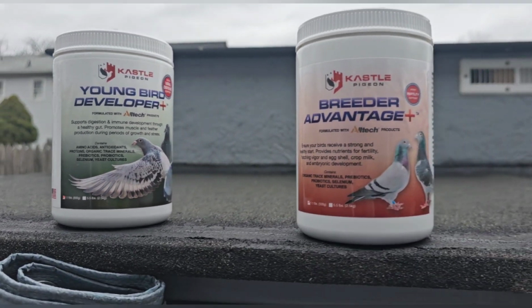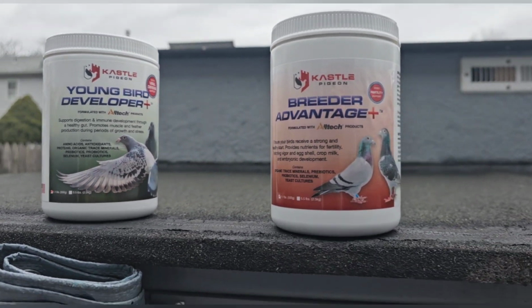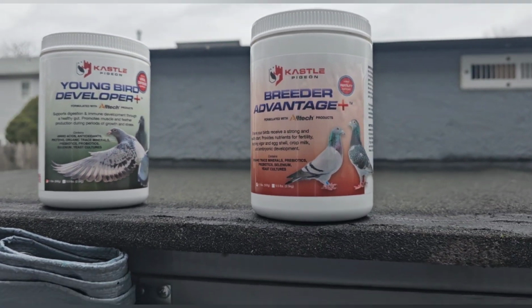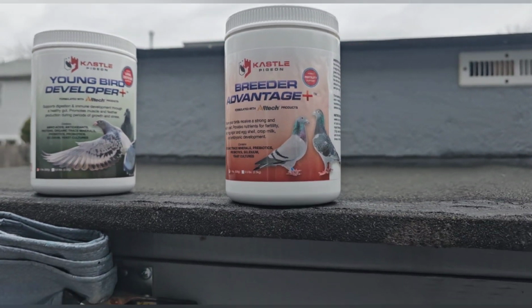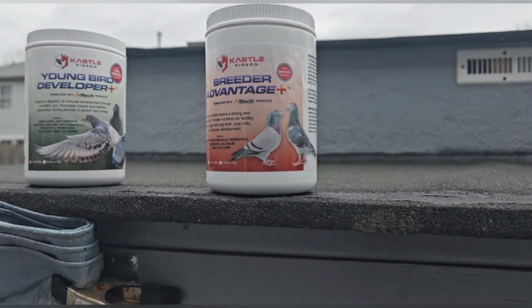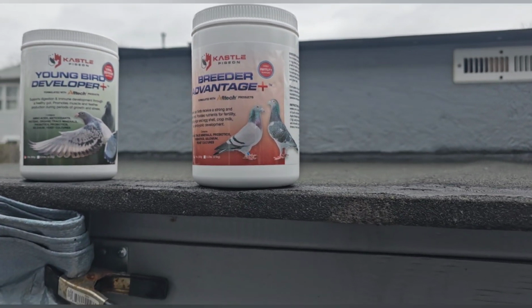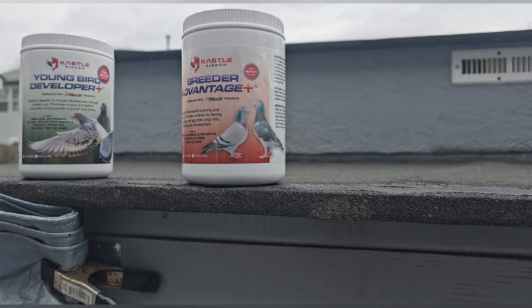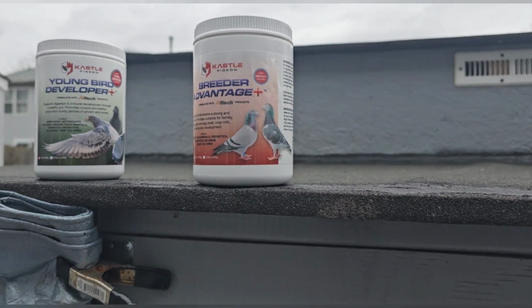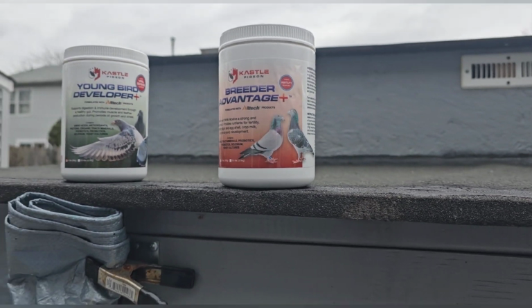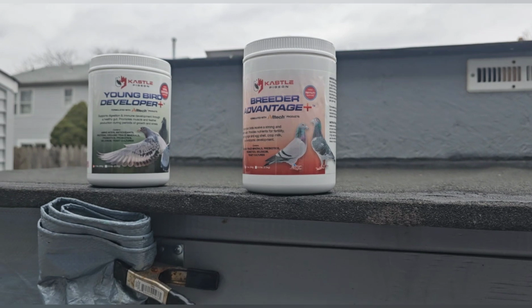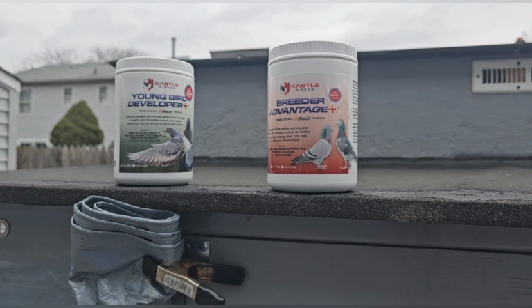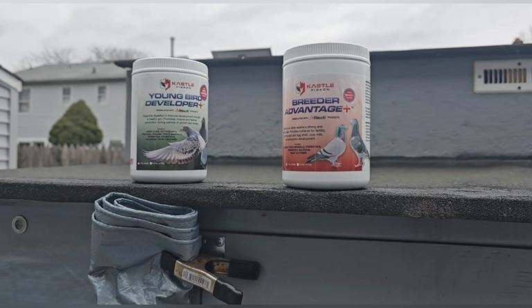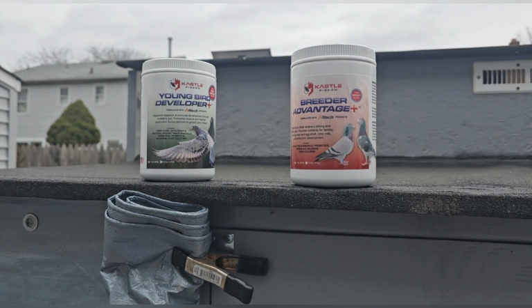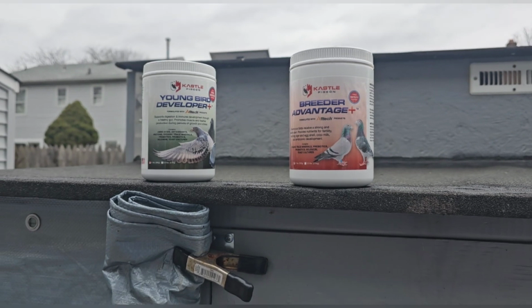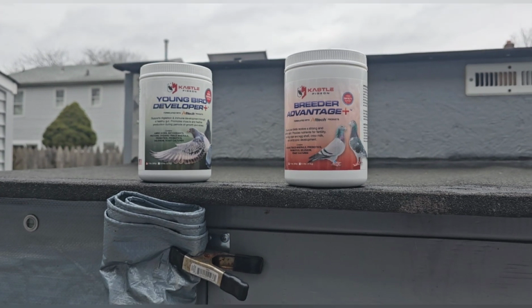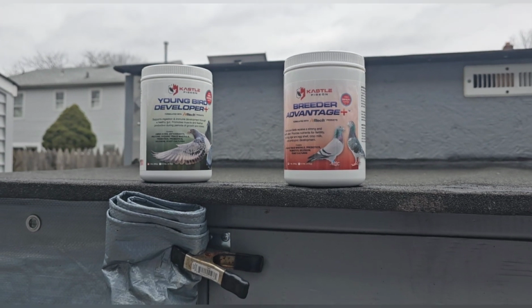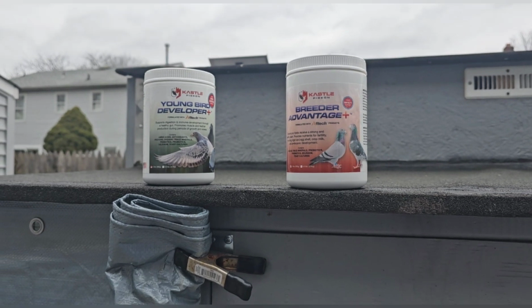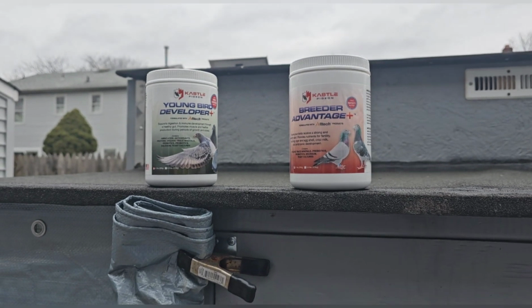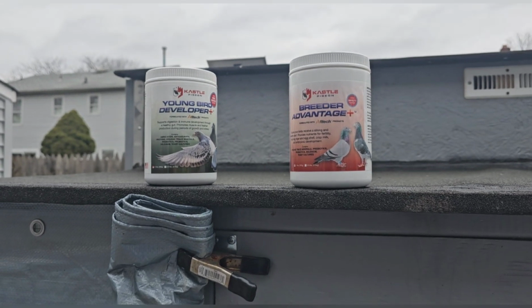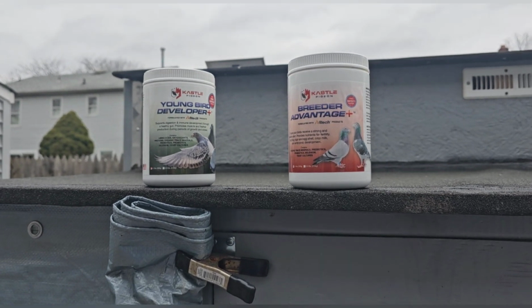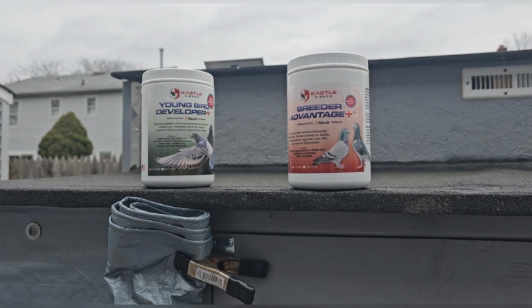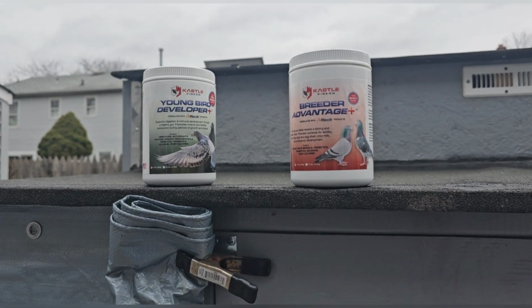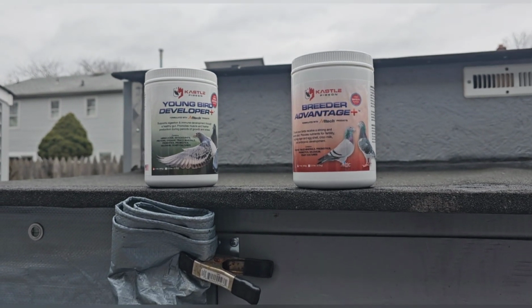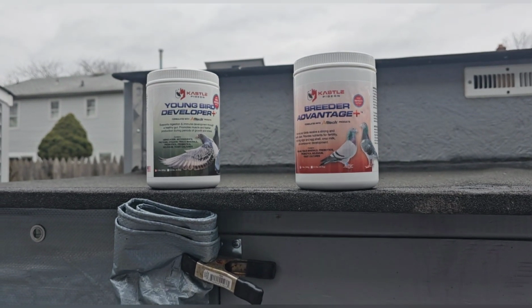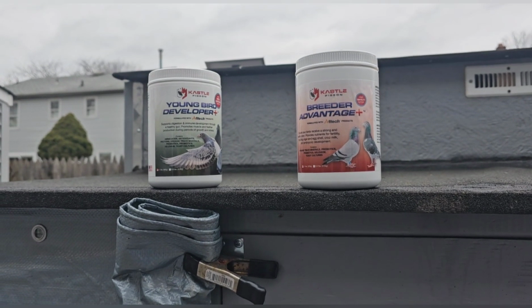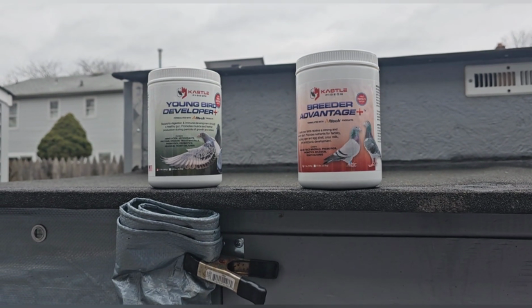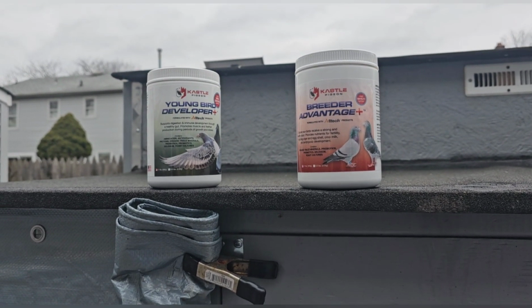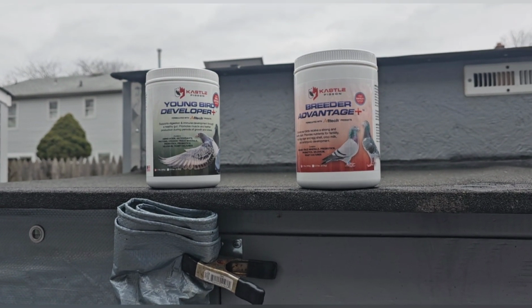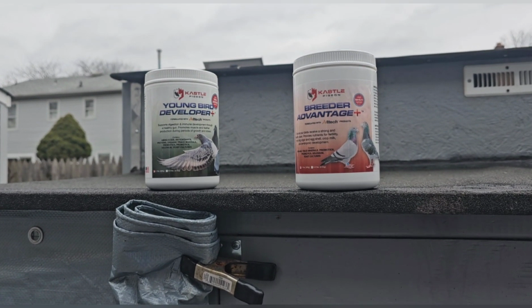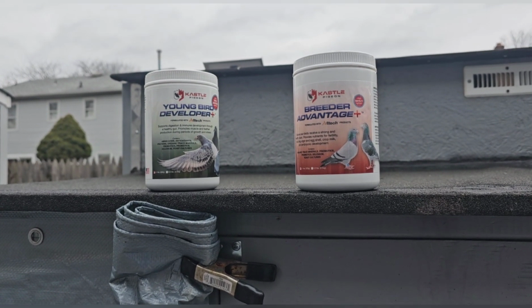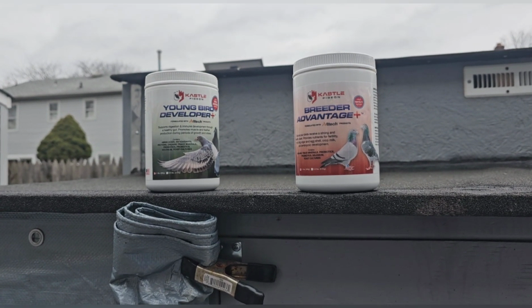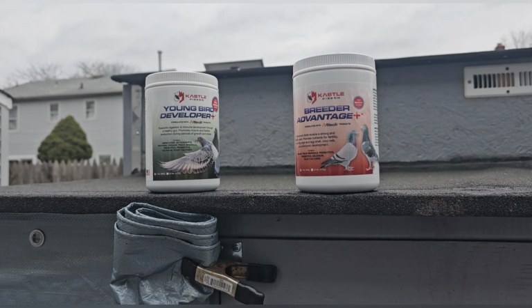Something else I wanted to share with you guys — stepping into breeding season of 2024.